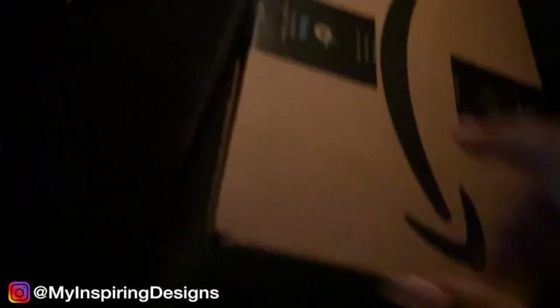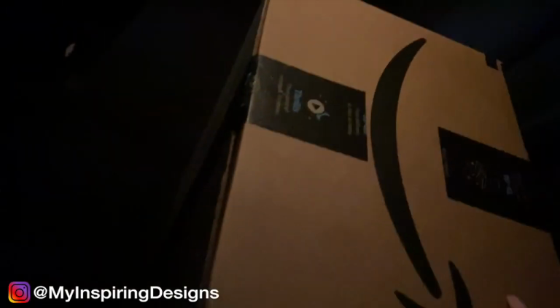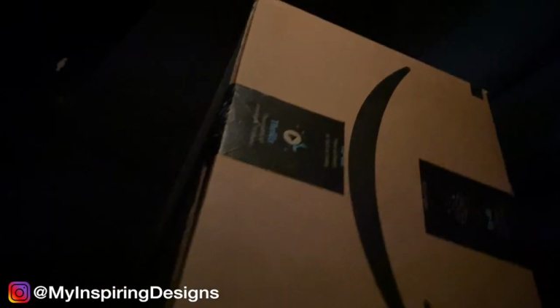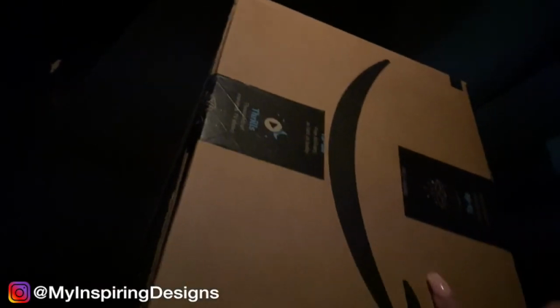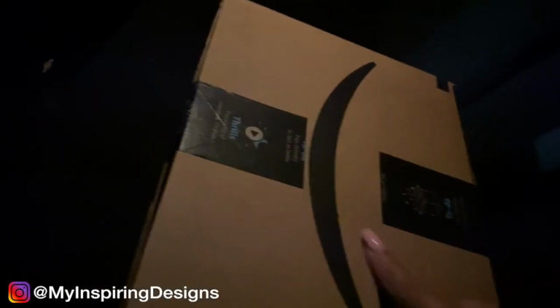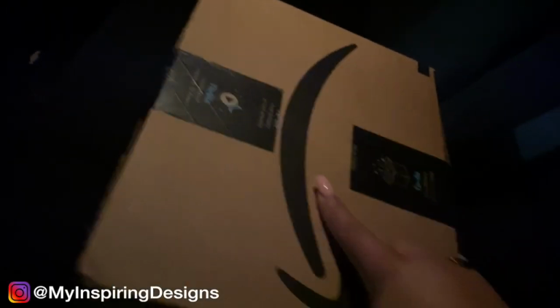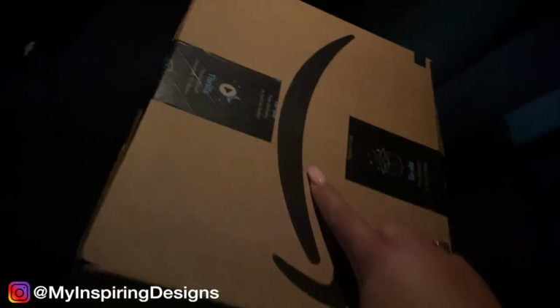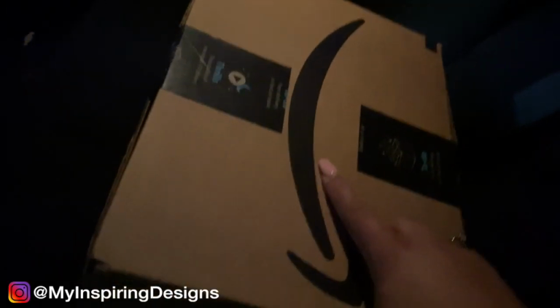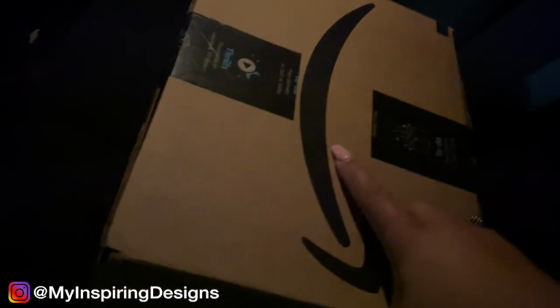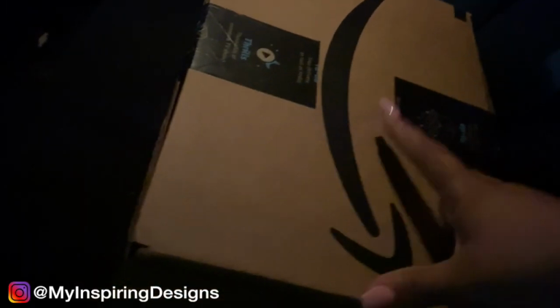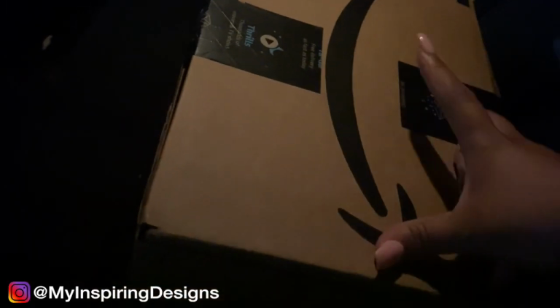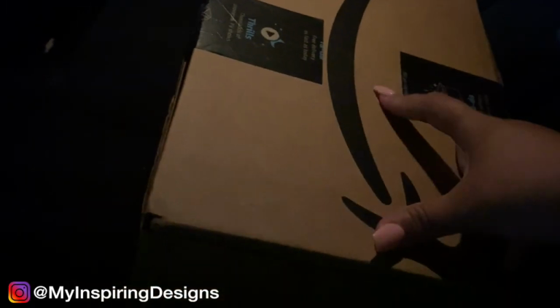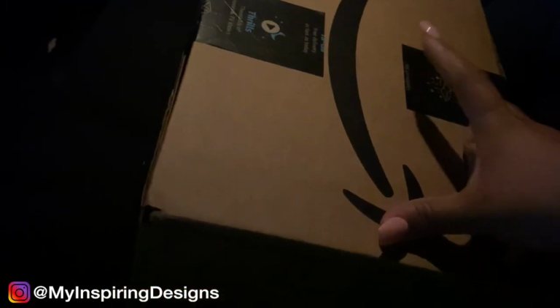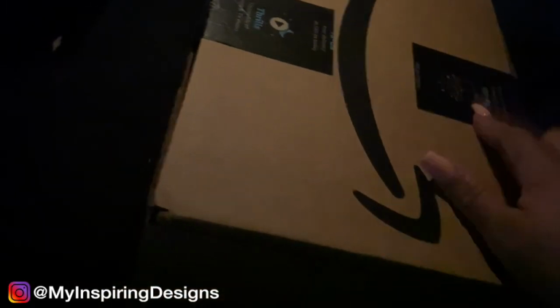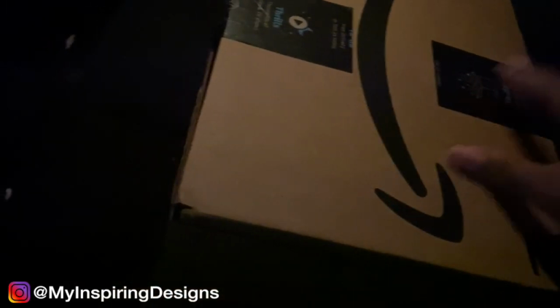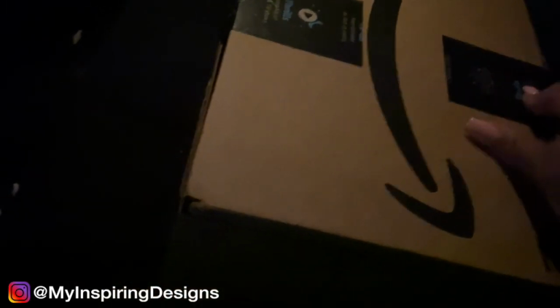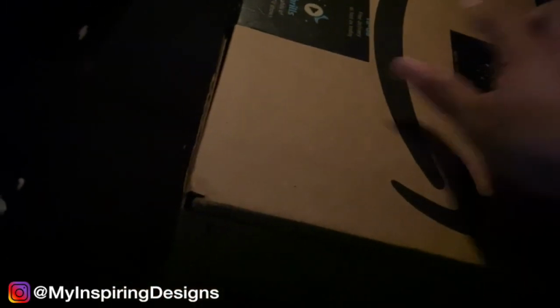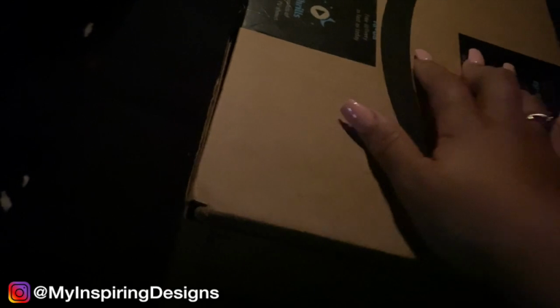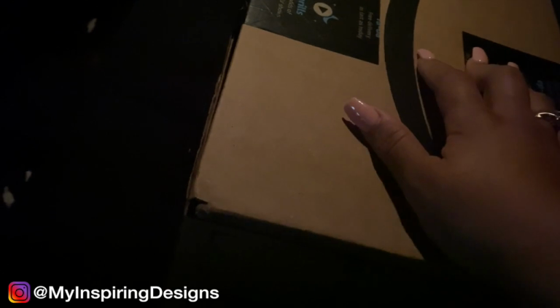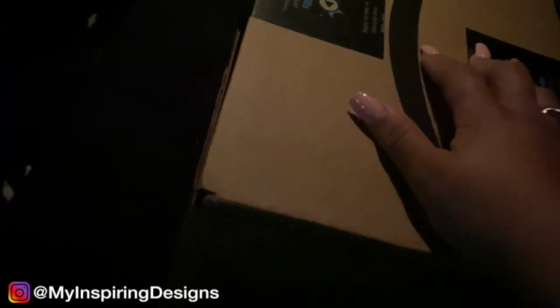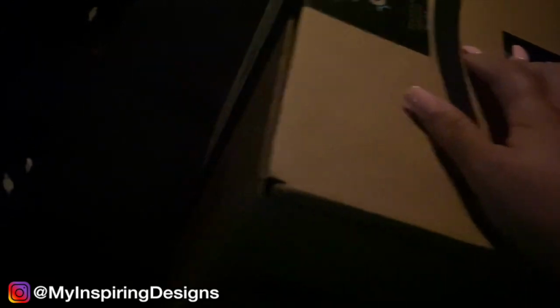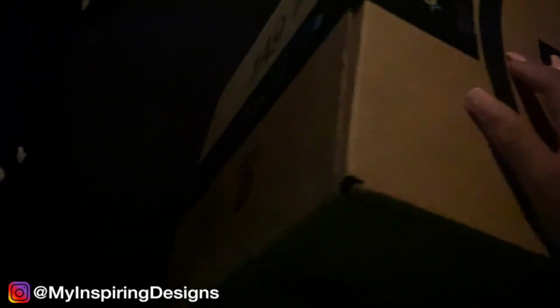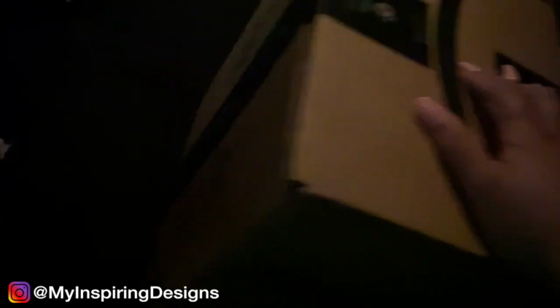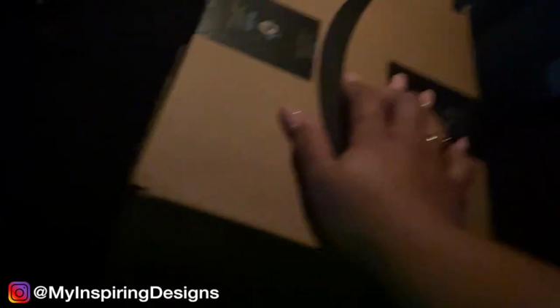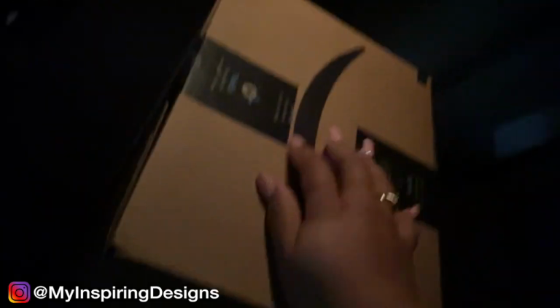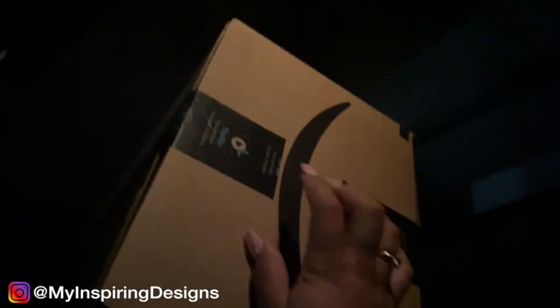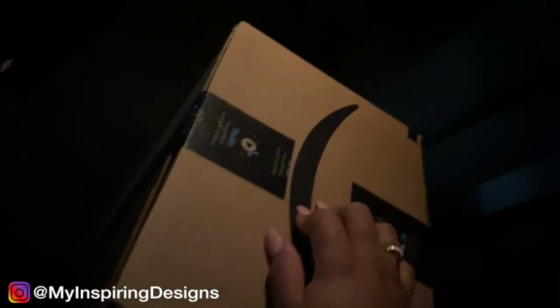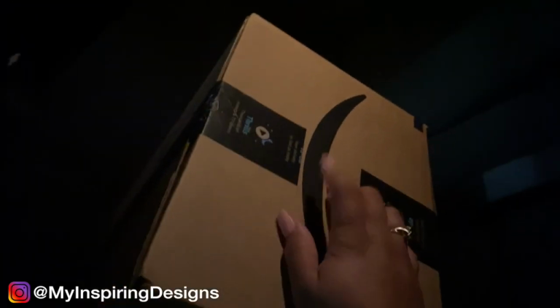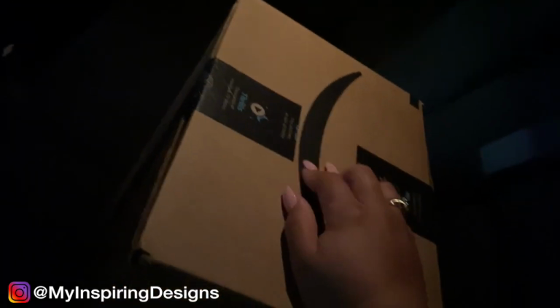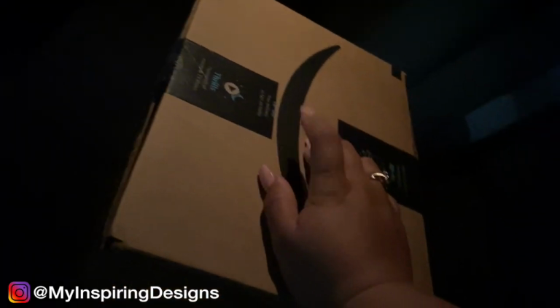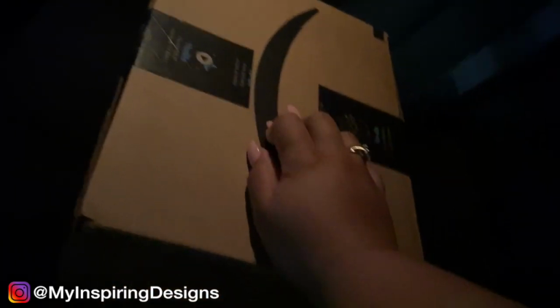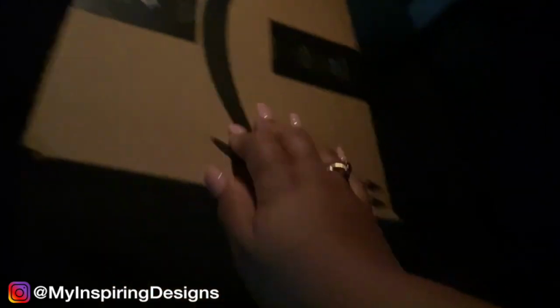I got my Amazon boxes — this has a bunch of flowers for my event tomorrow.